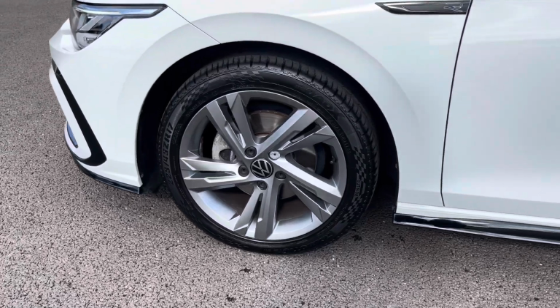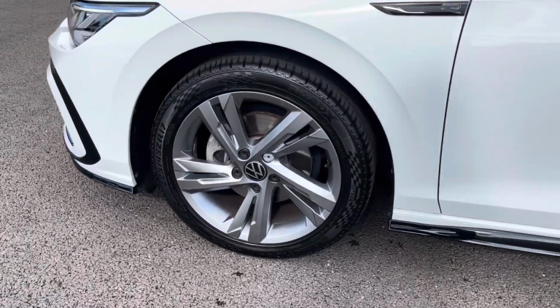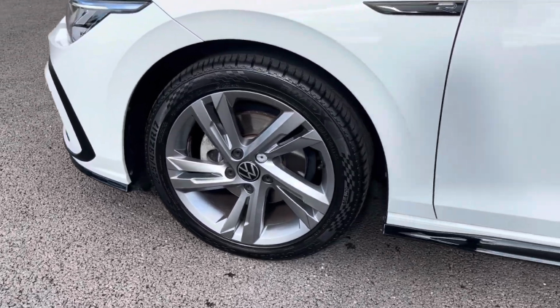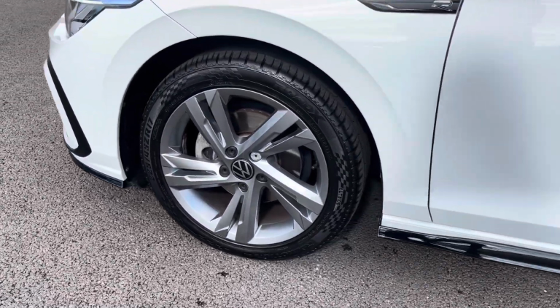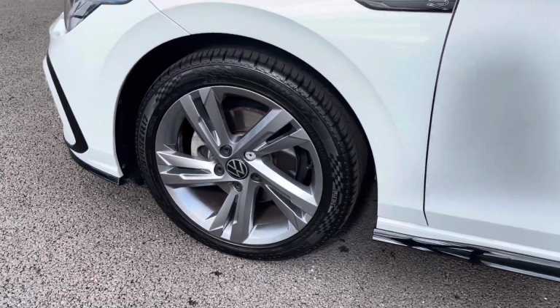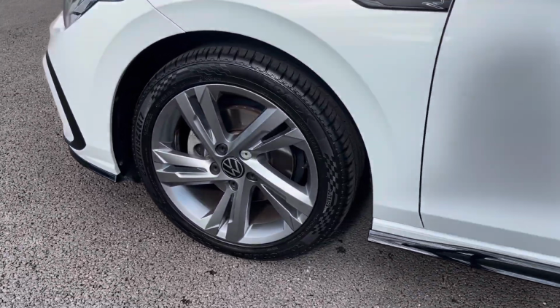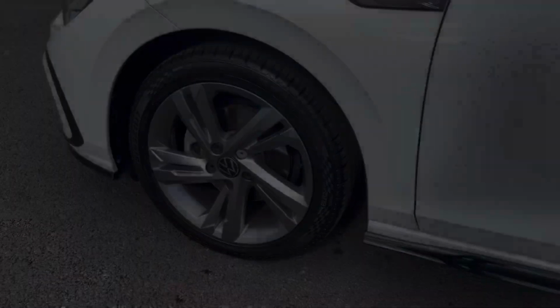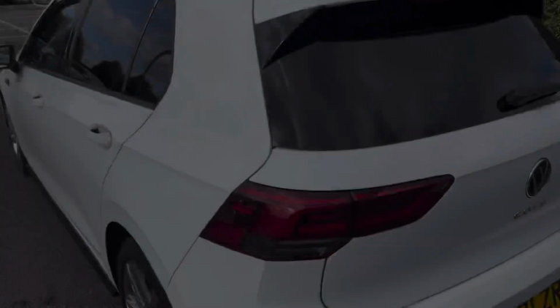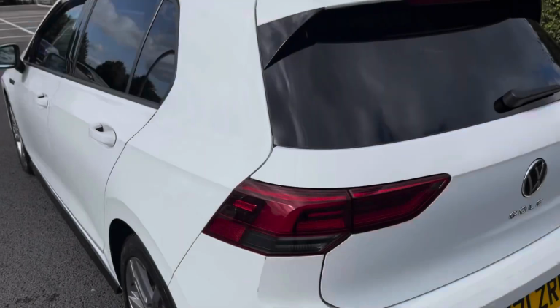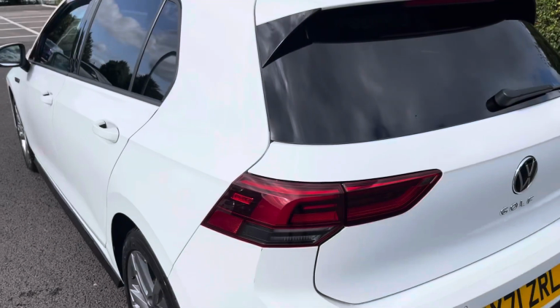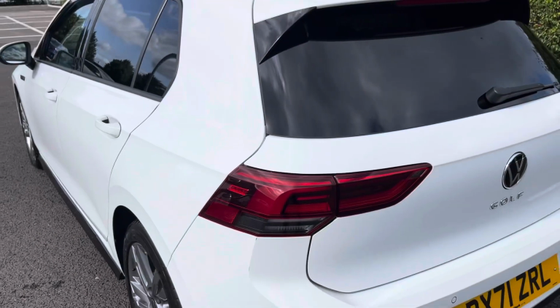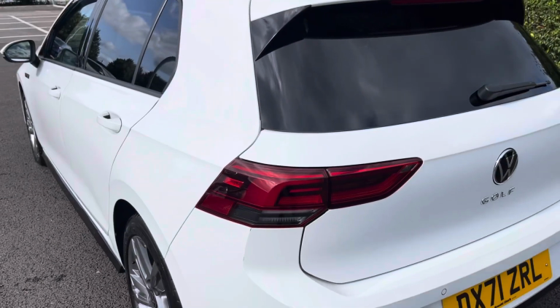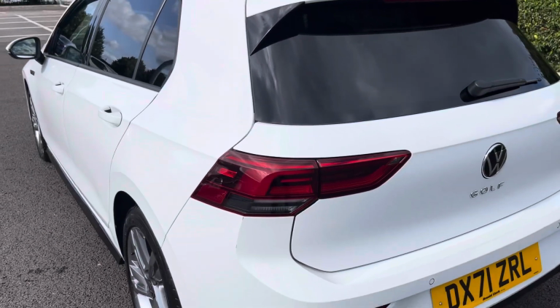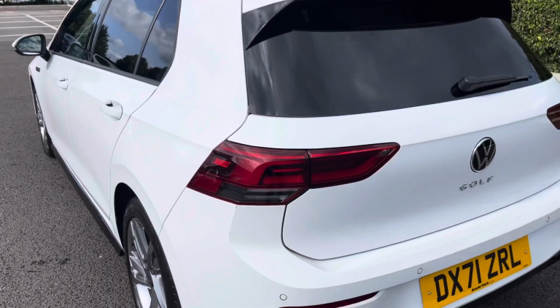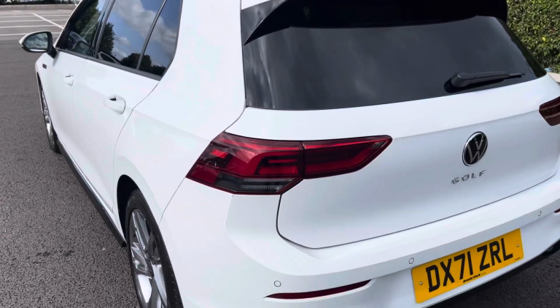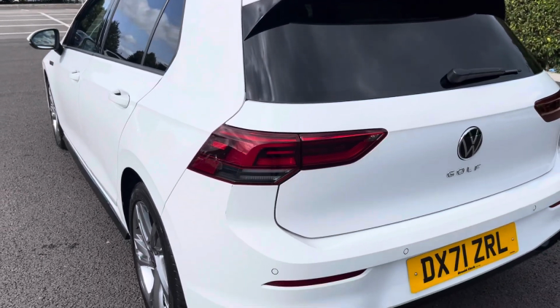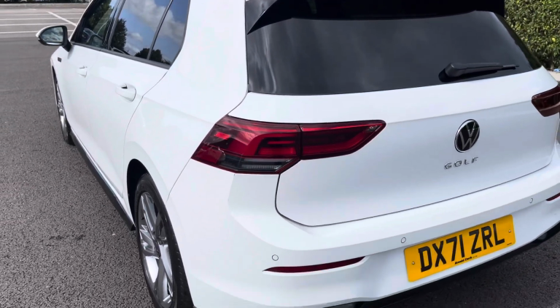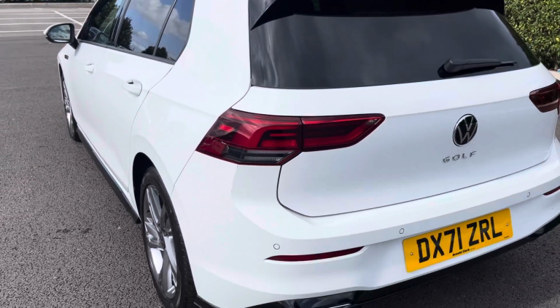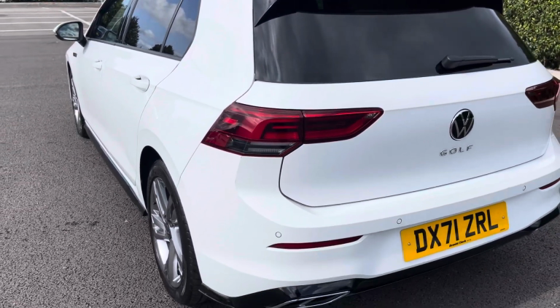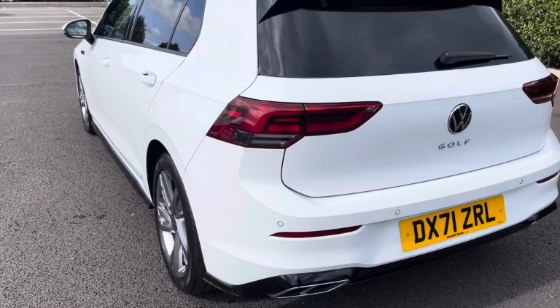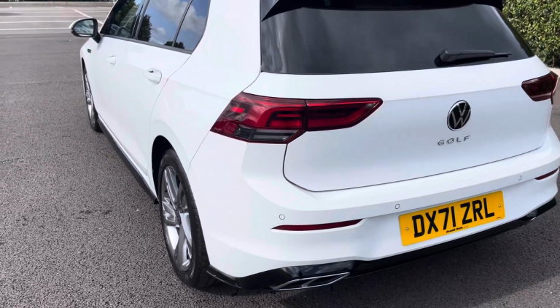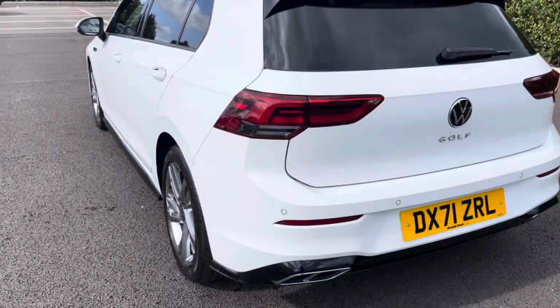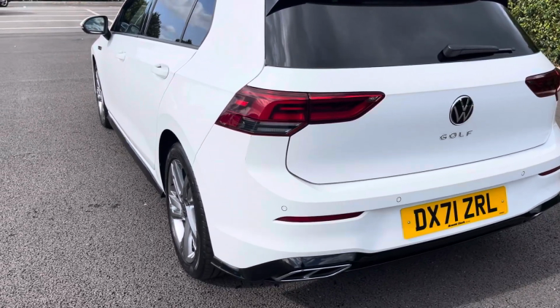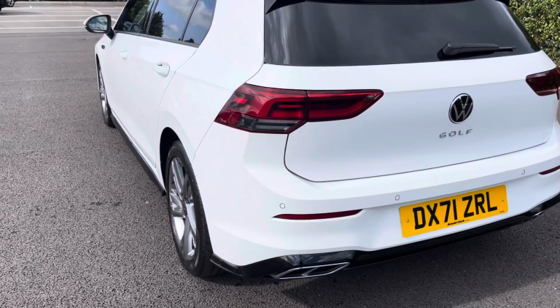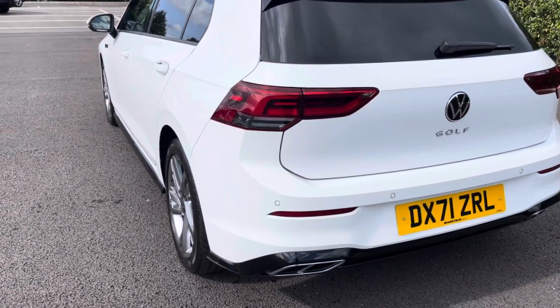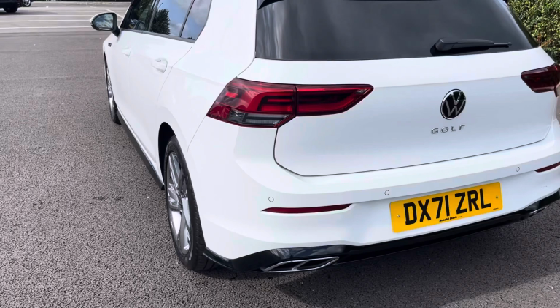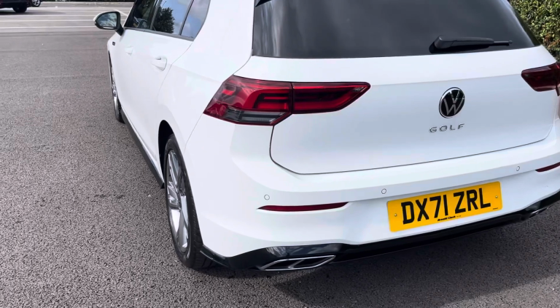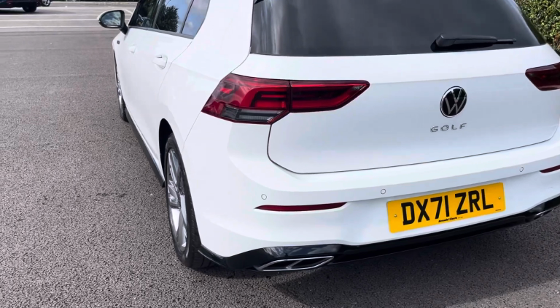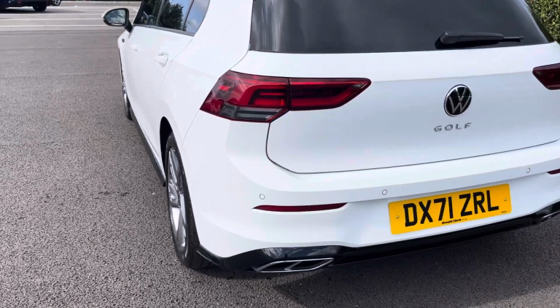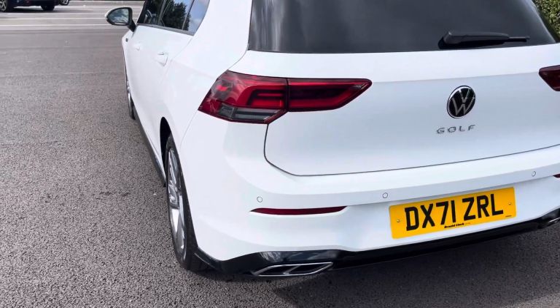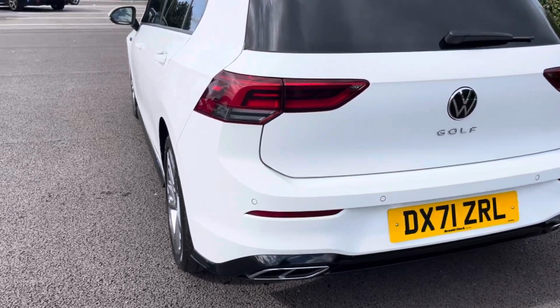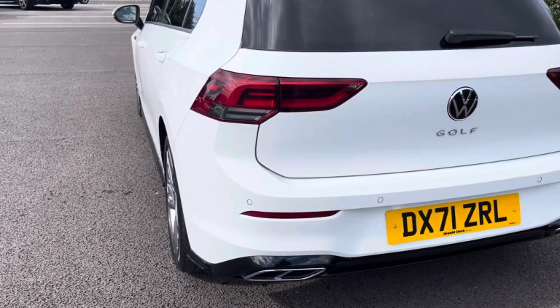This Volkswagen Golf does come with front and rear parking sensors, making it easier to squeeze into any tighter parking spaces.